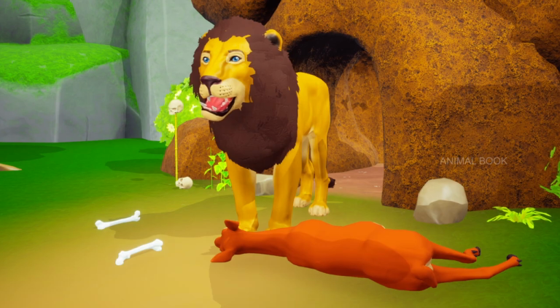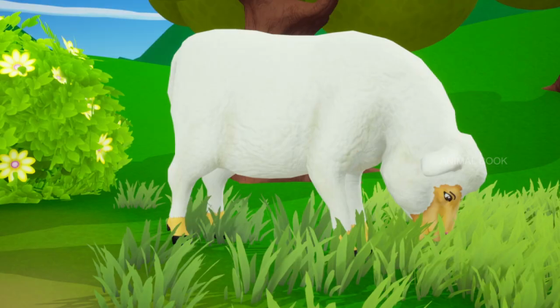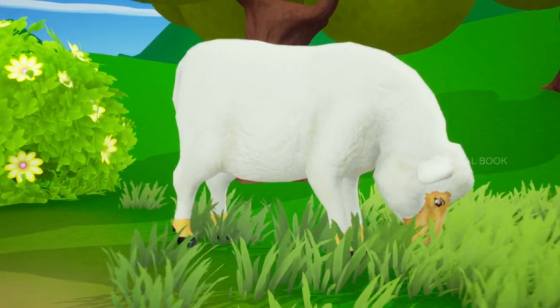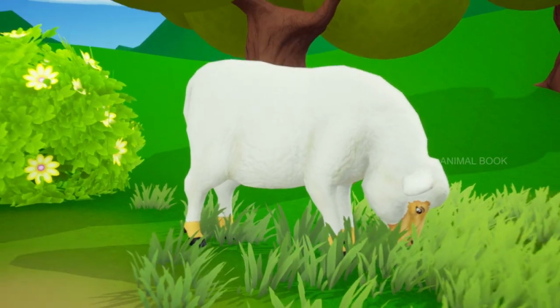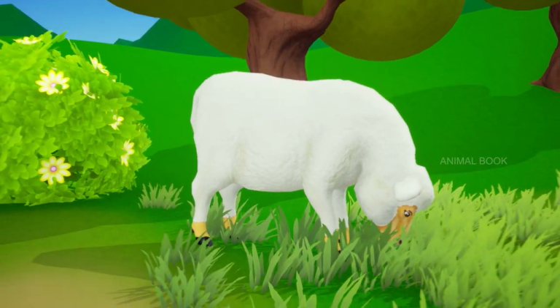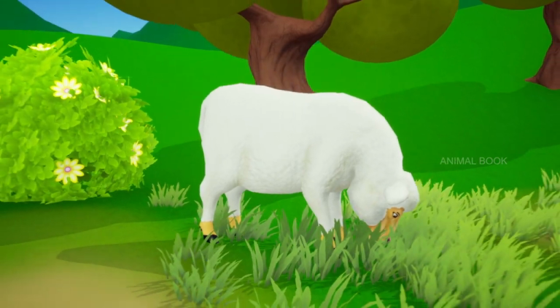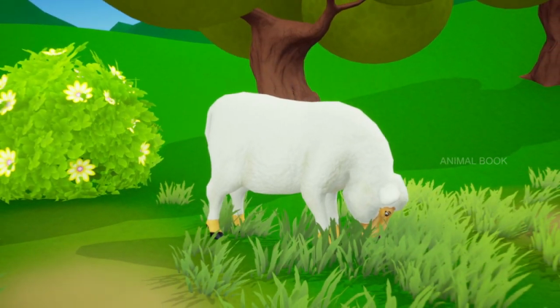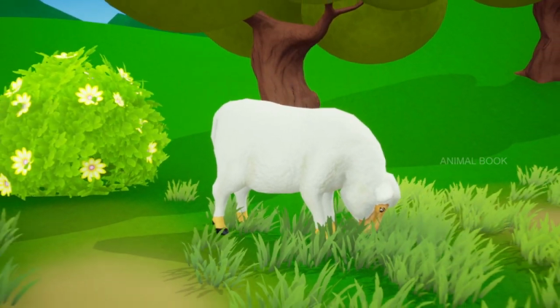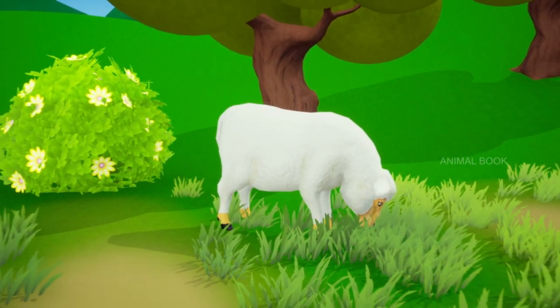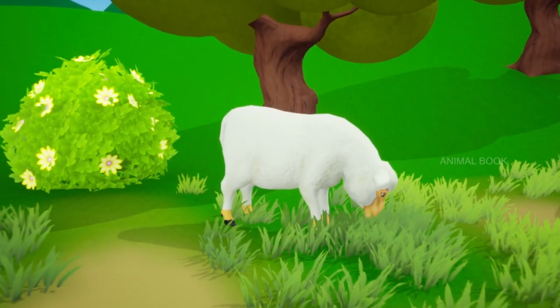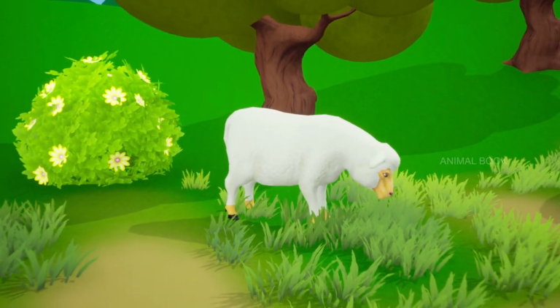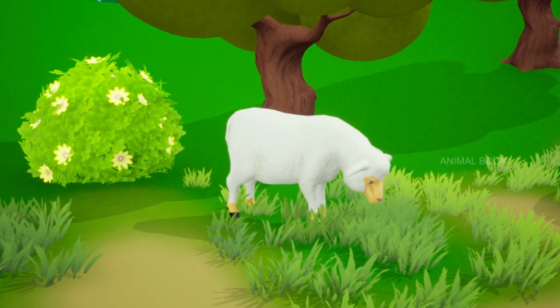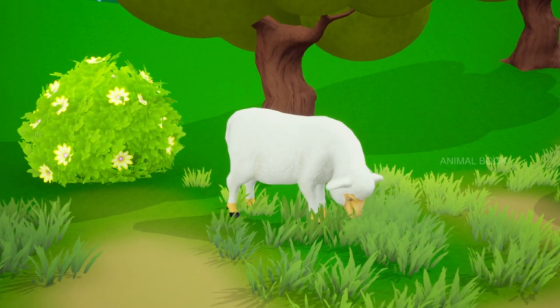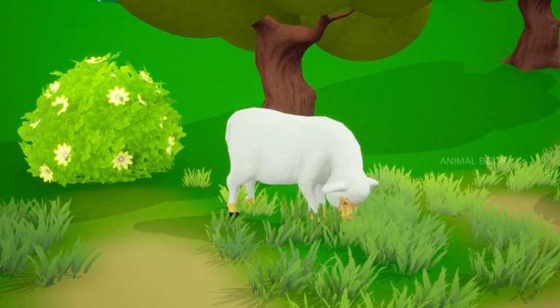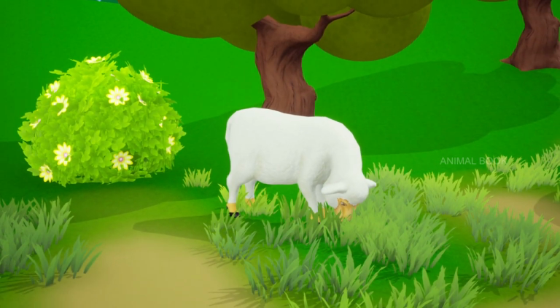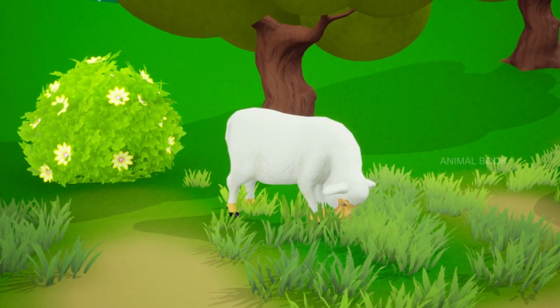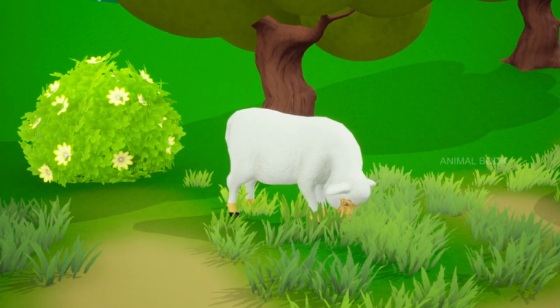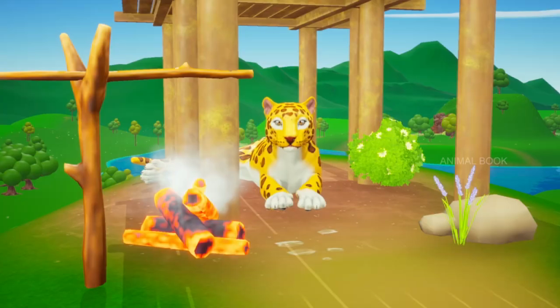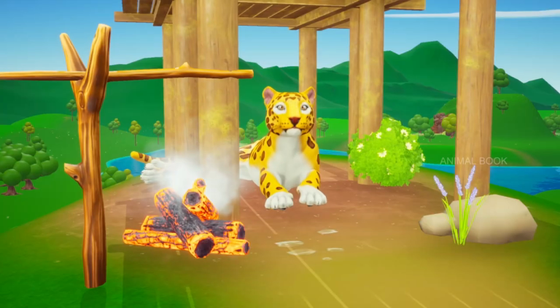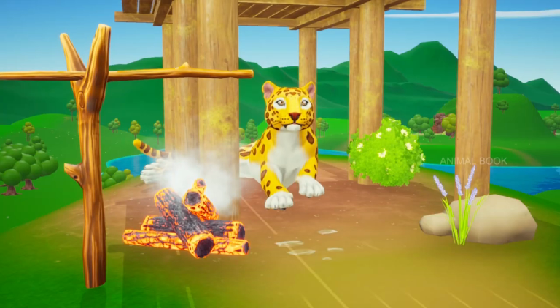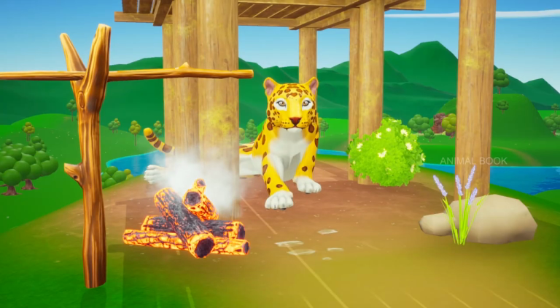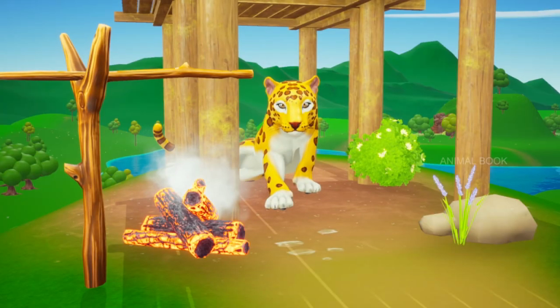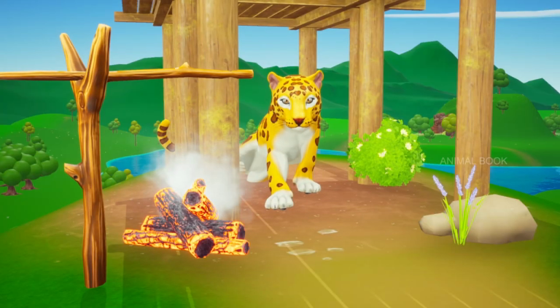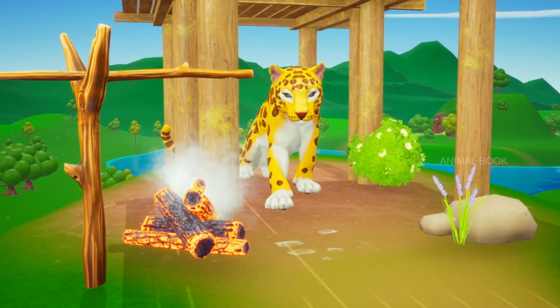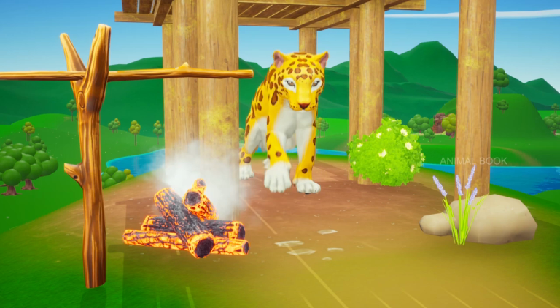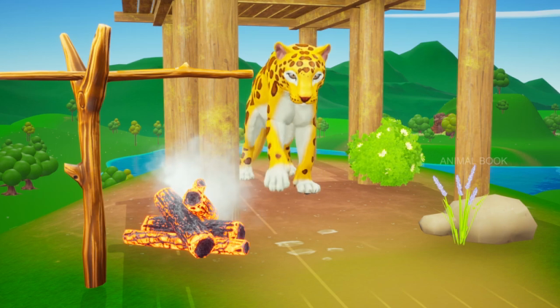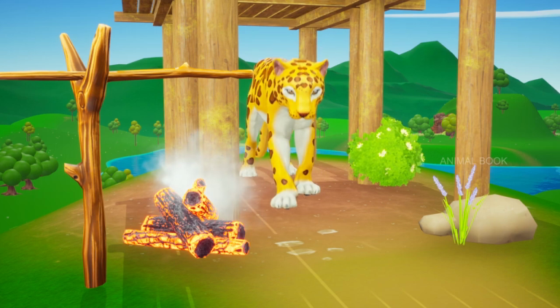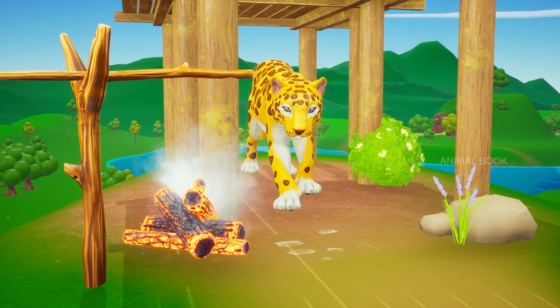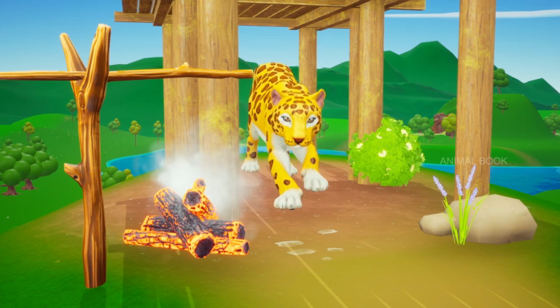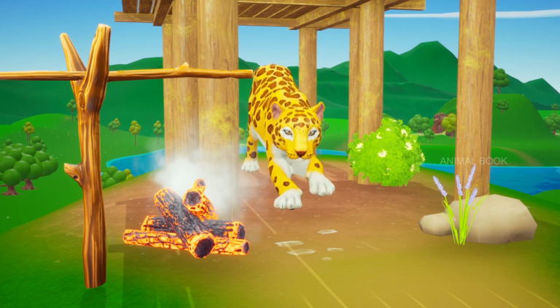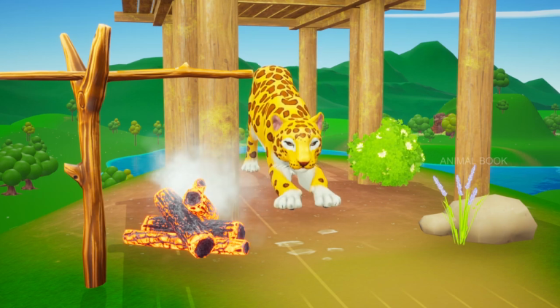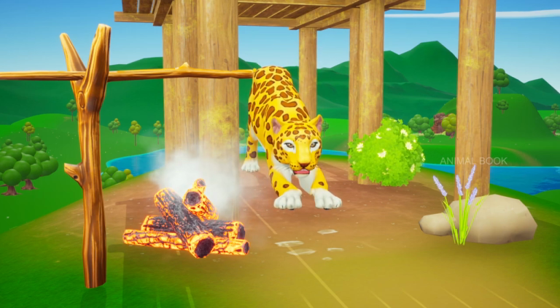What do we have here? Sheep. They are herbivores. They feed on fresh grass and other small plants.